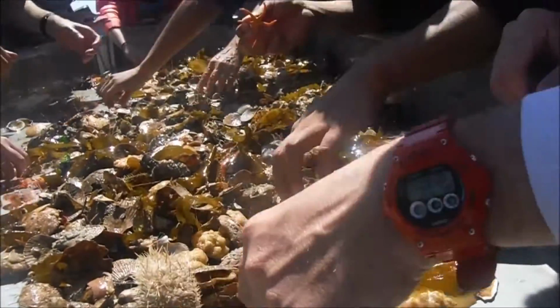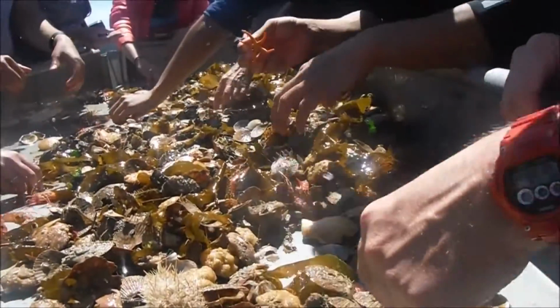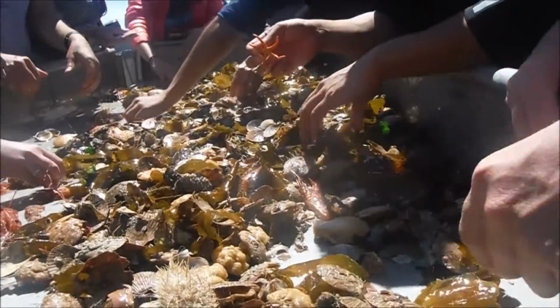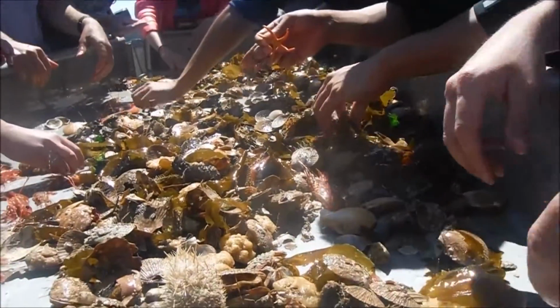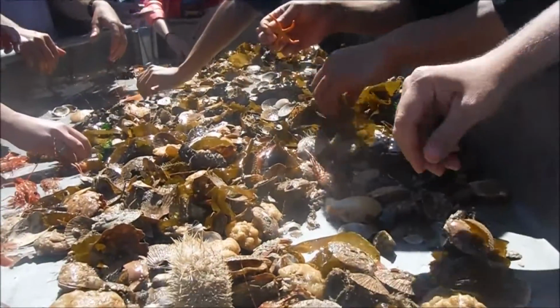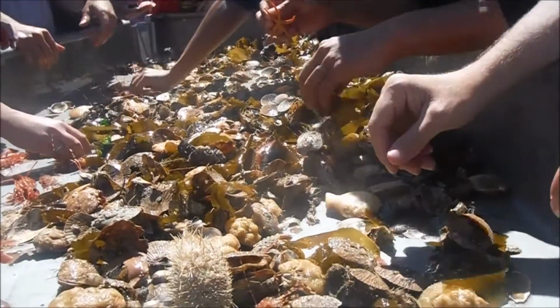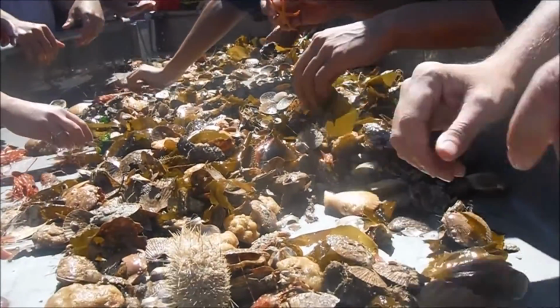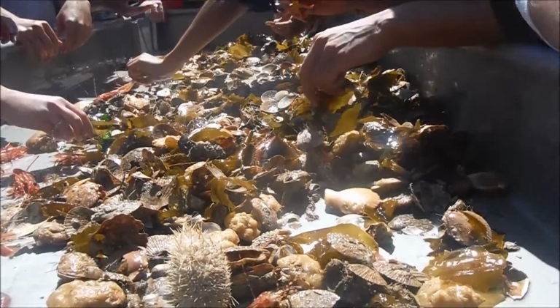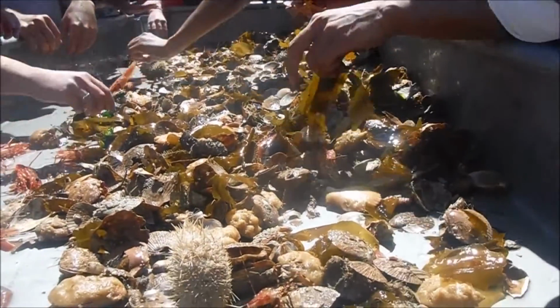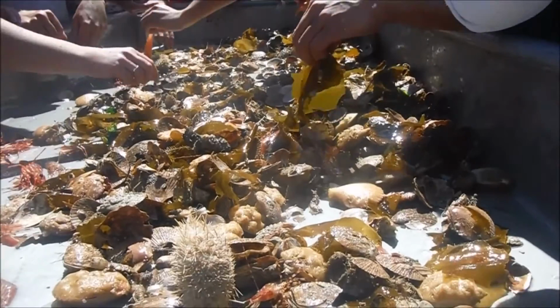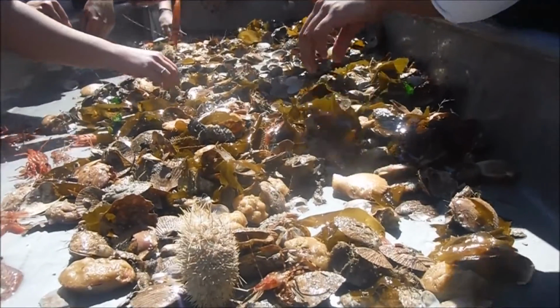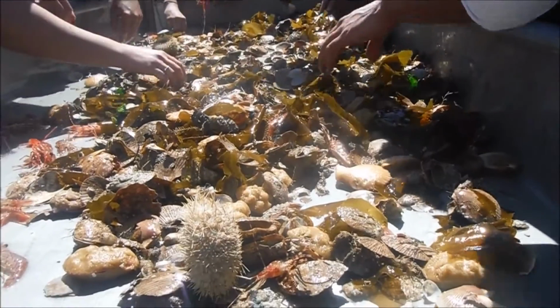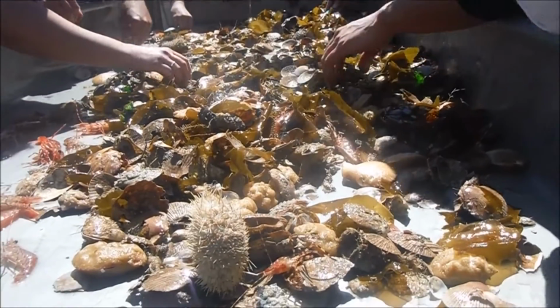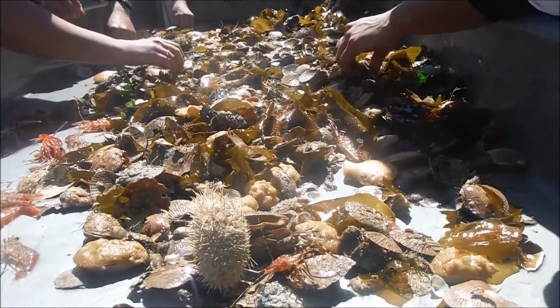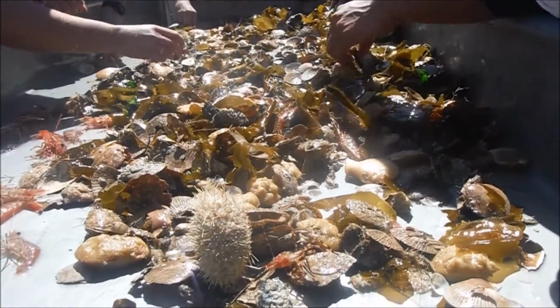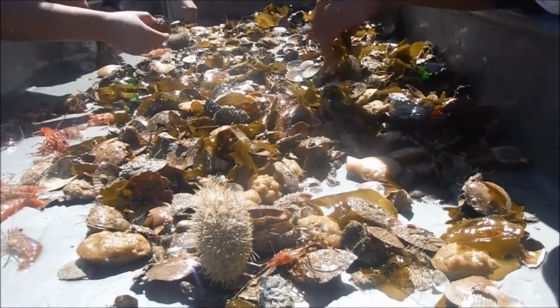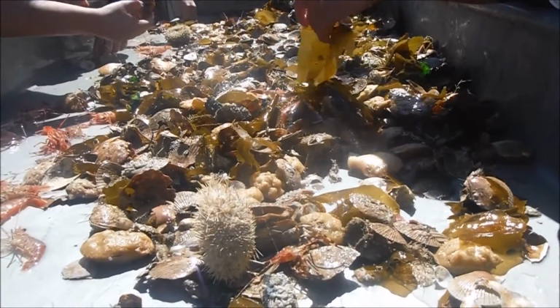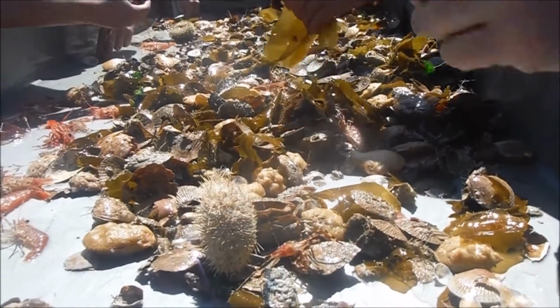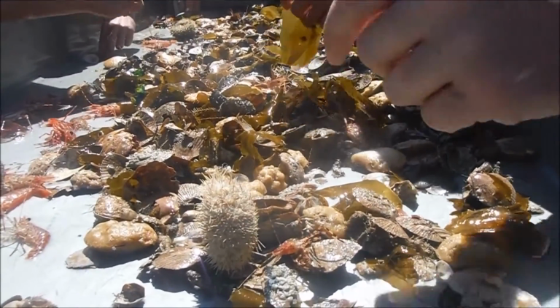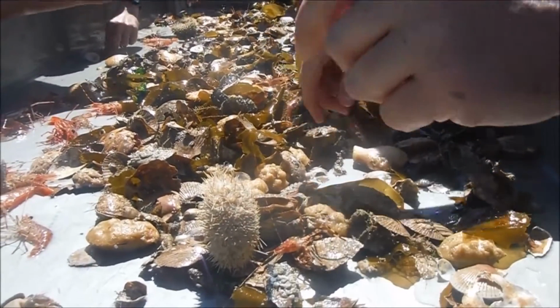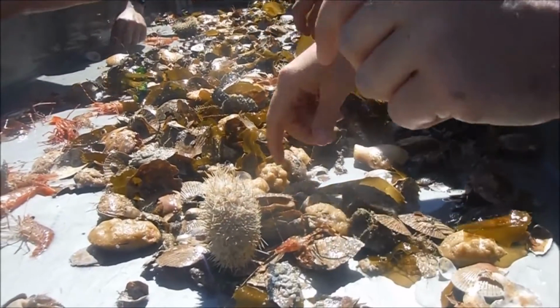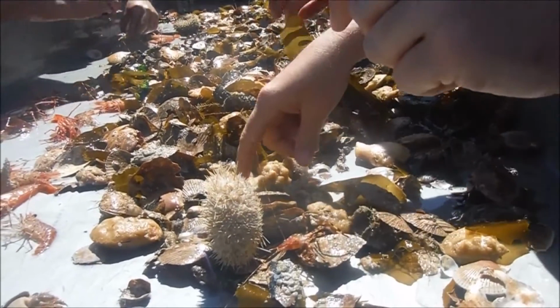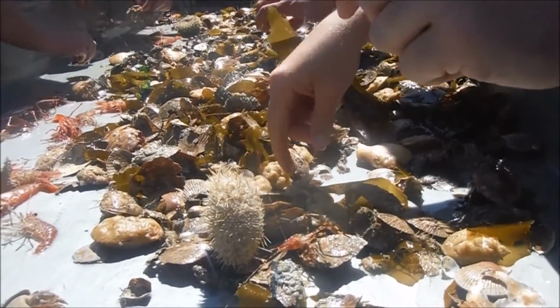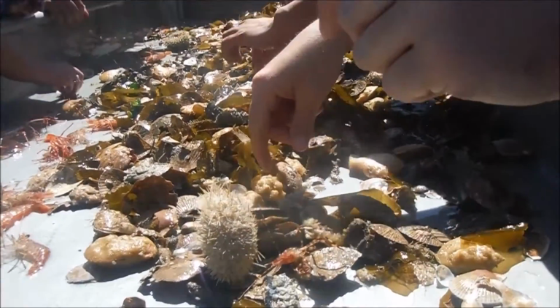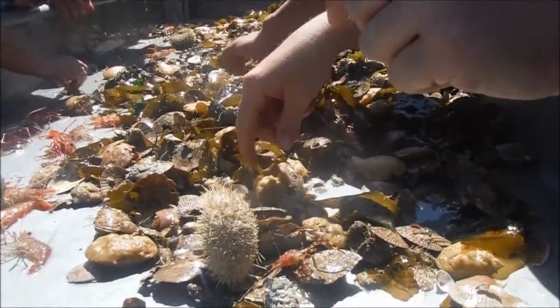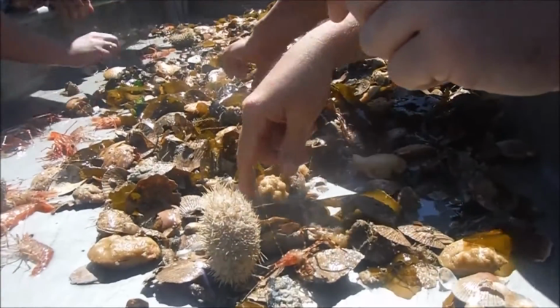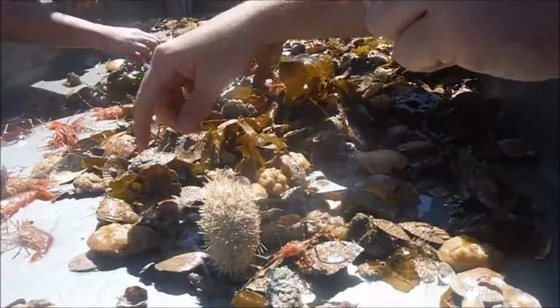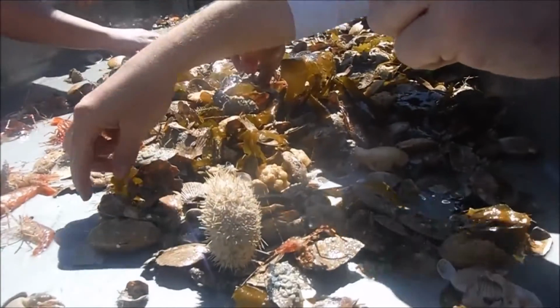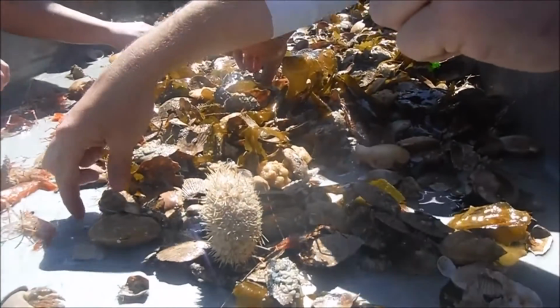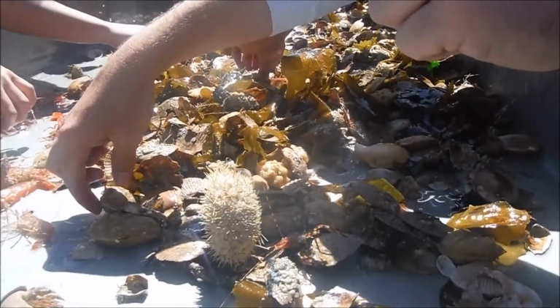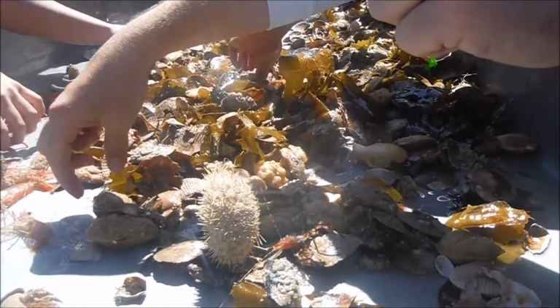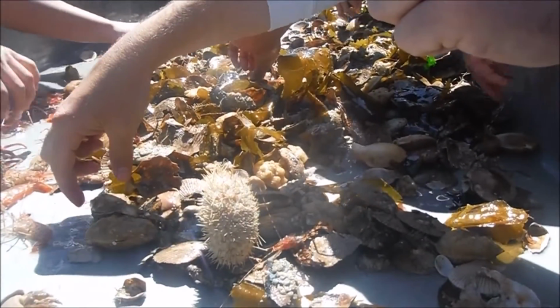Do you want us to have scallops too, or lamps for octopus?